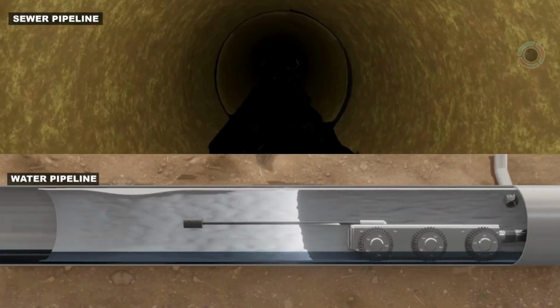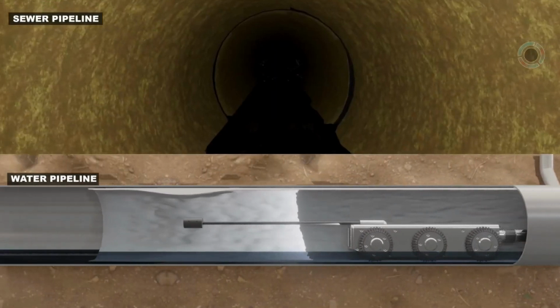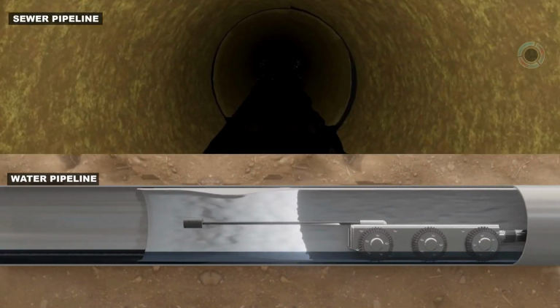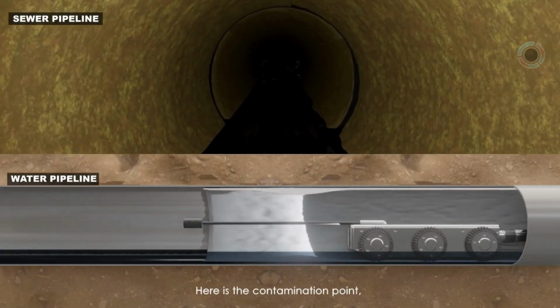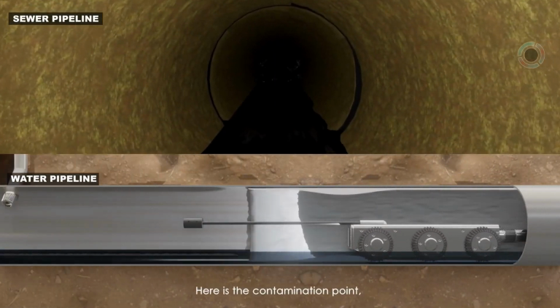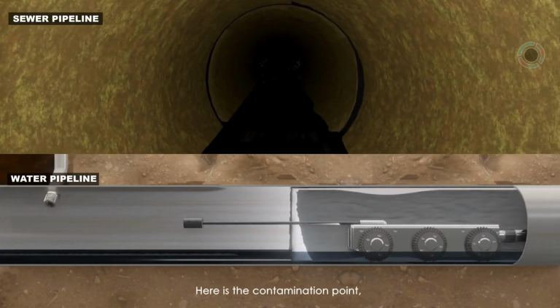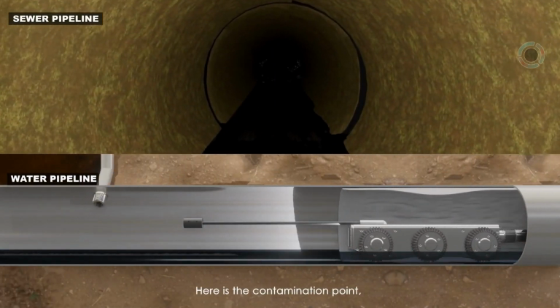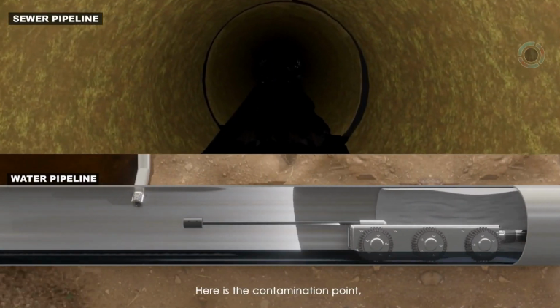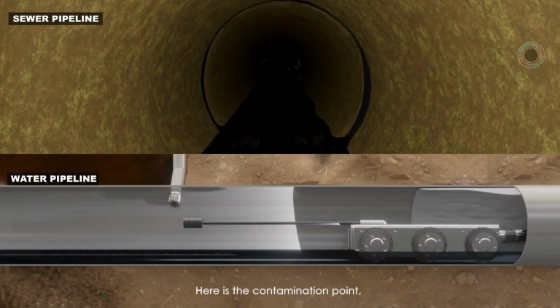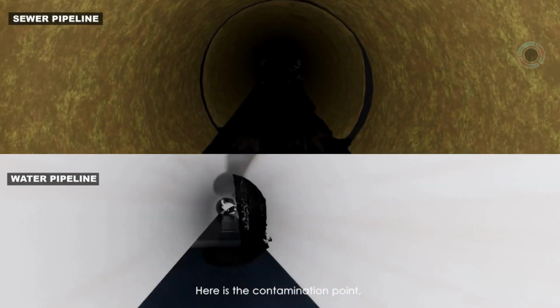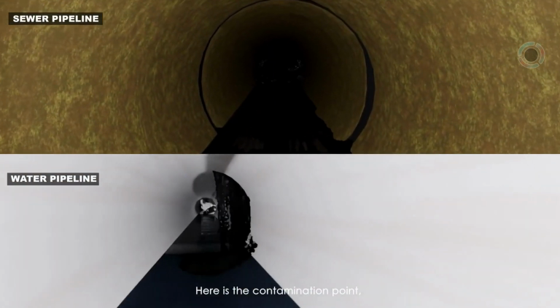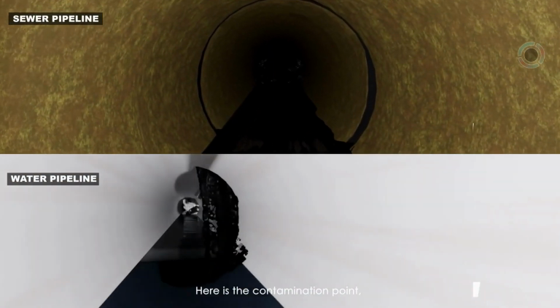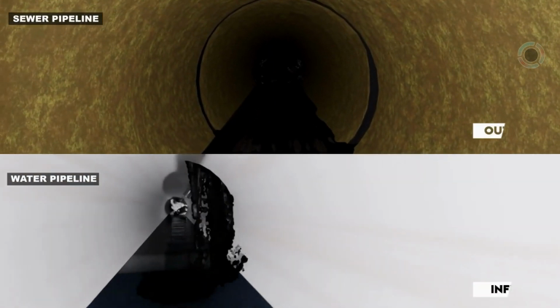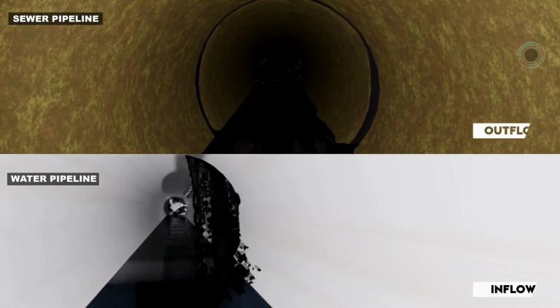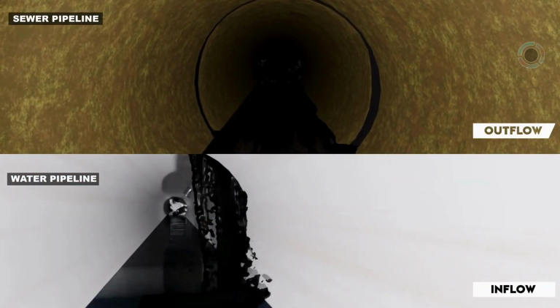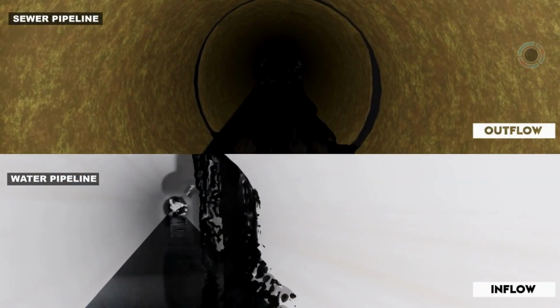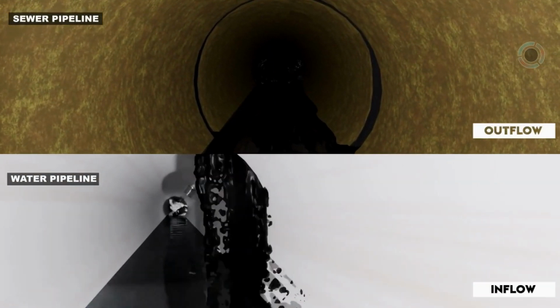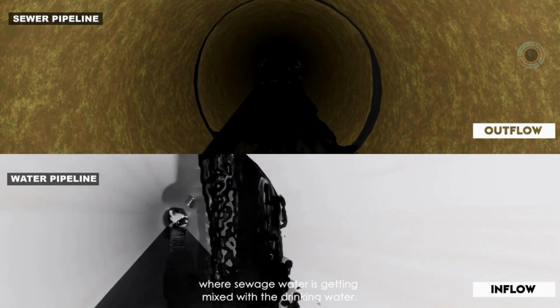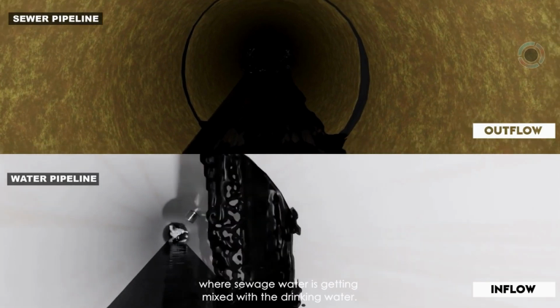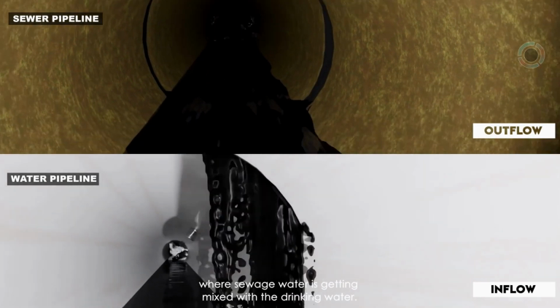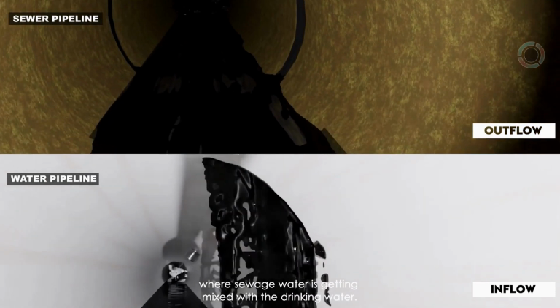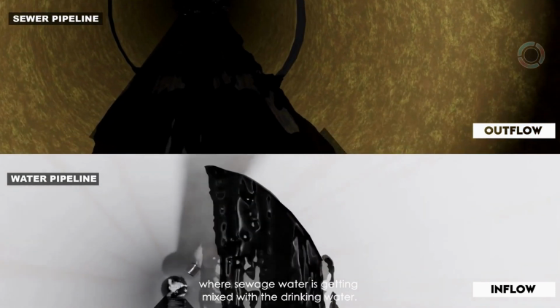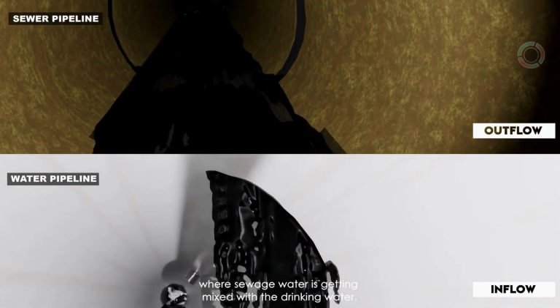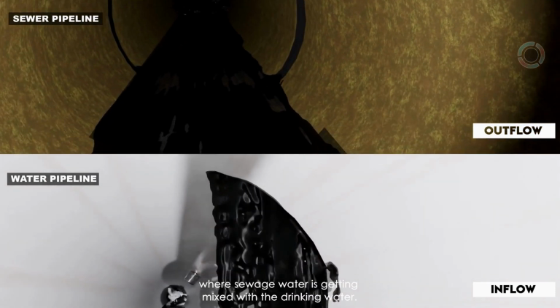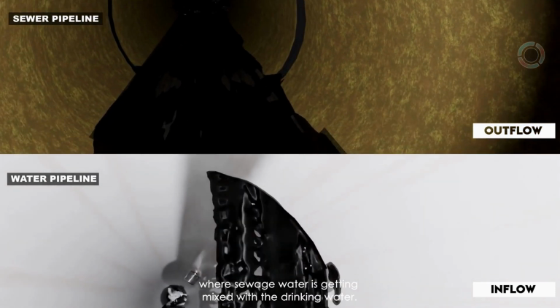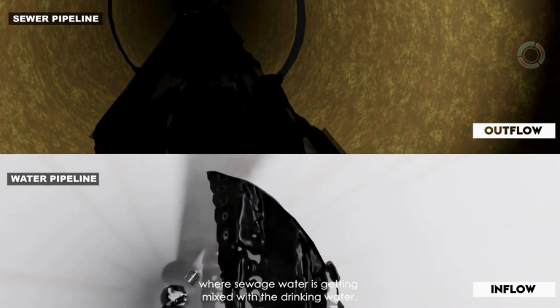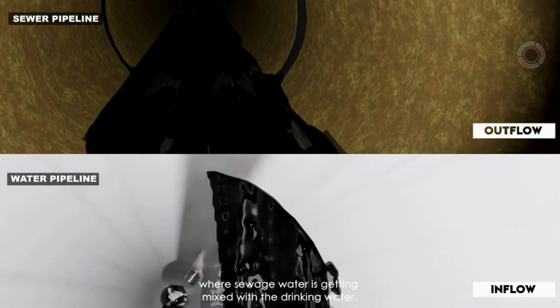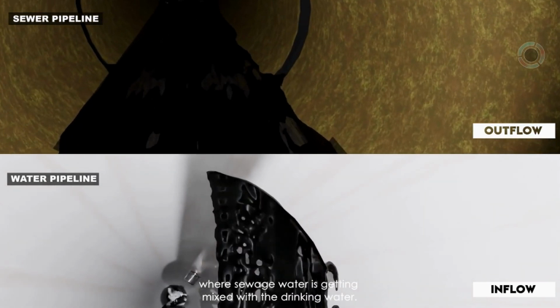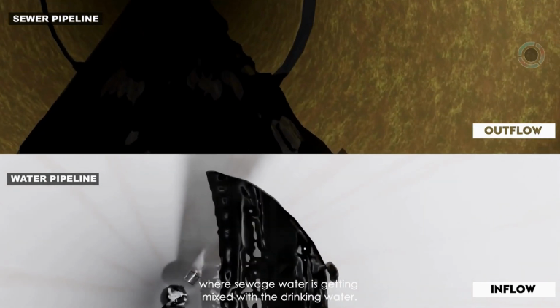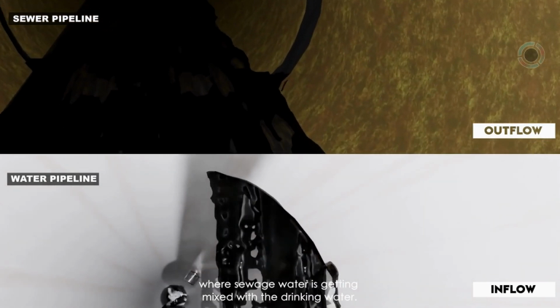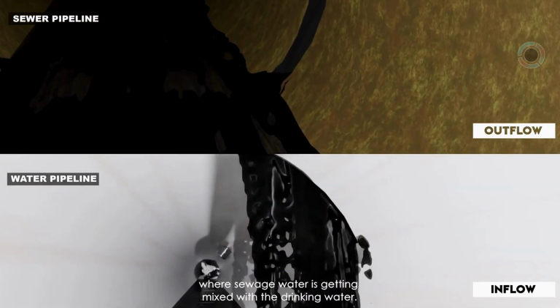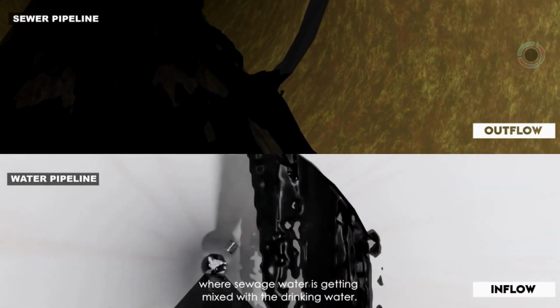Here is the contamination point, where sewage water is getting mixed with the drinking water.